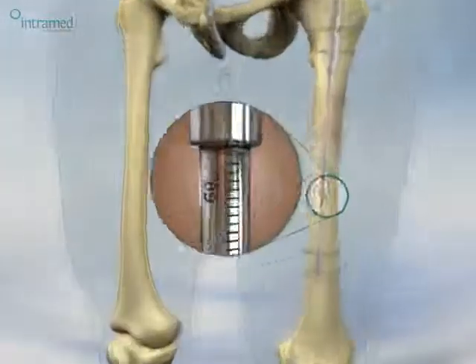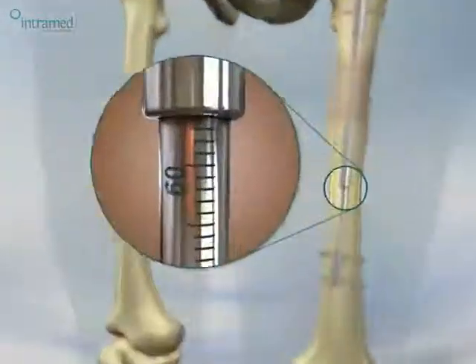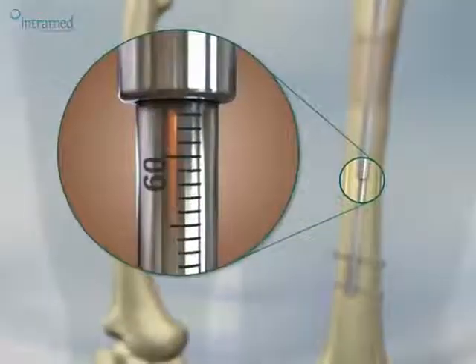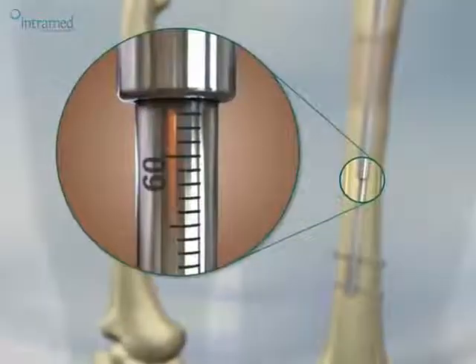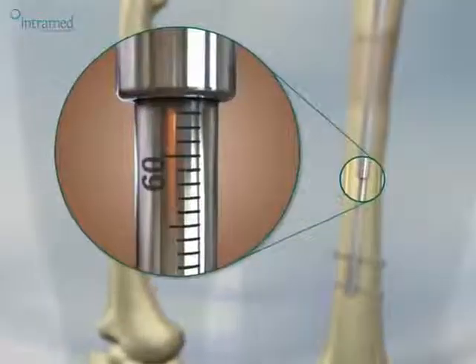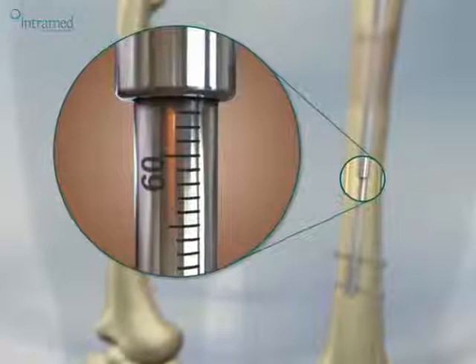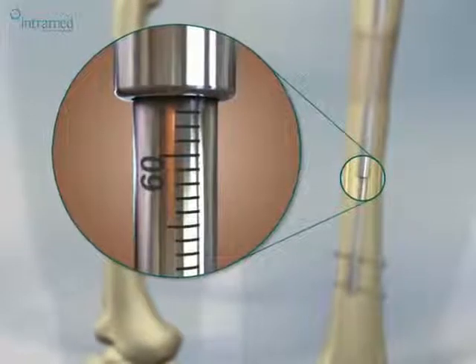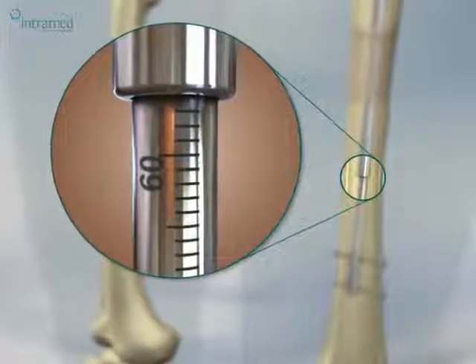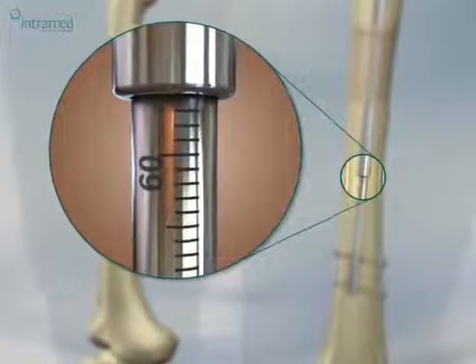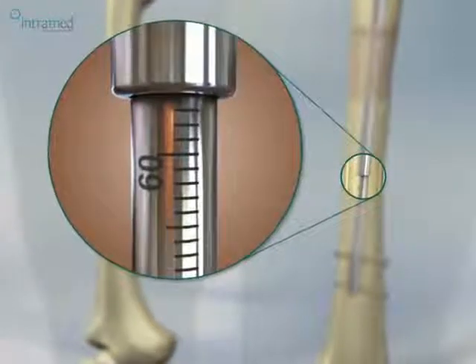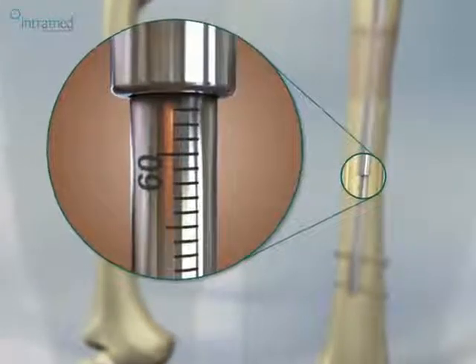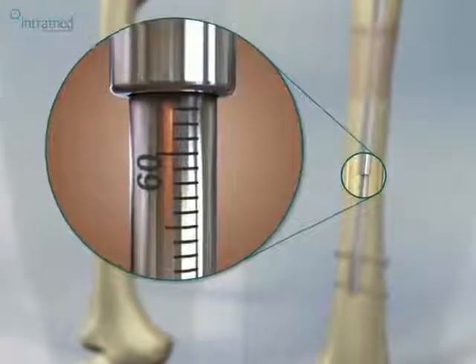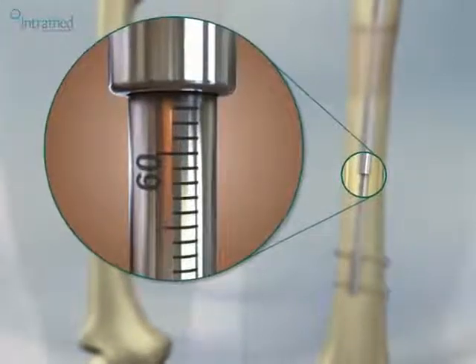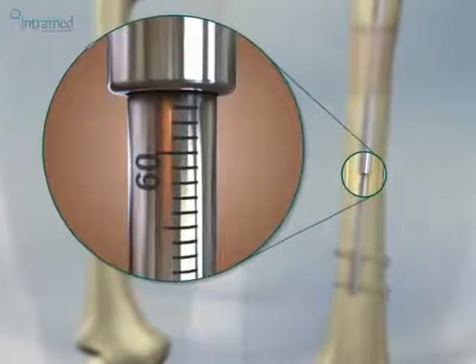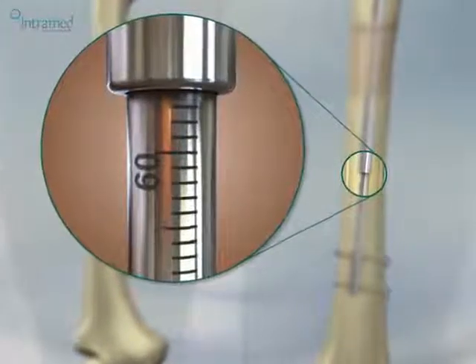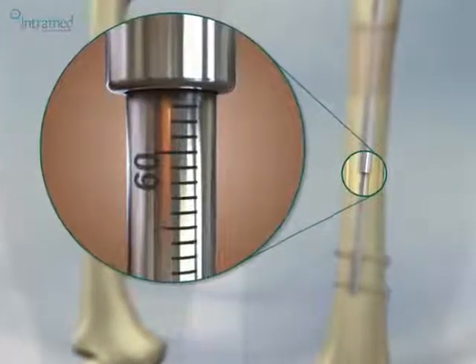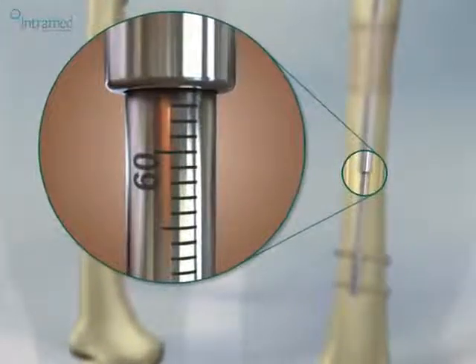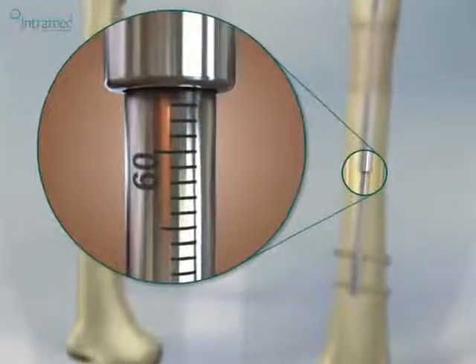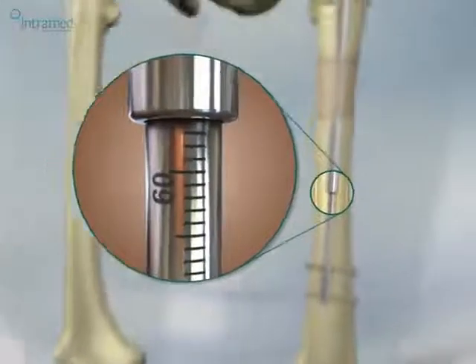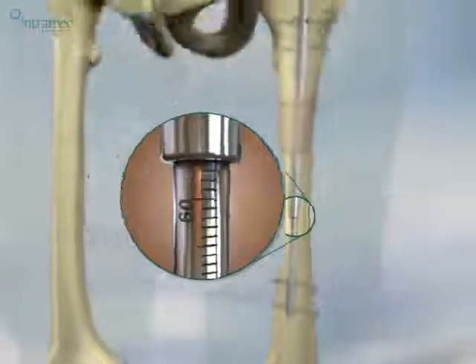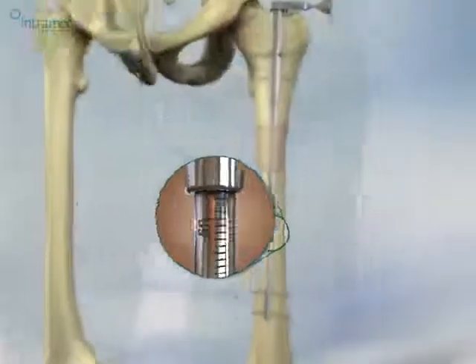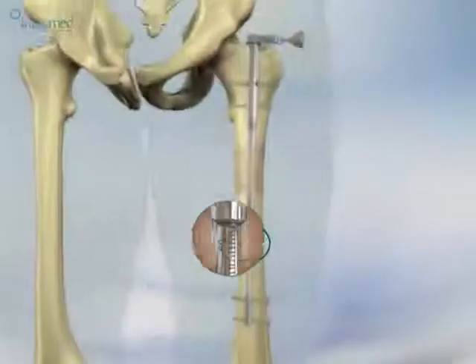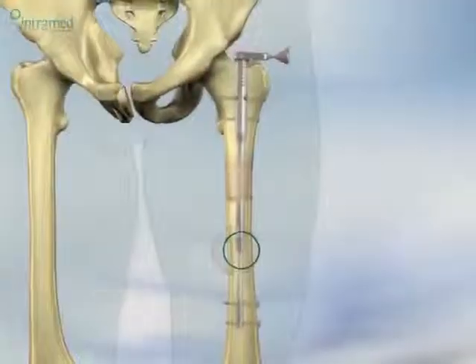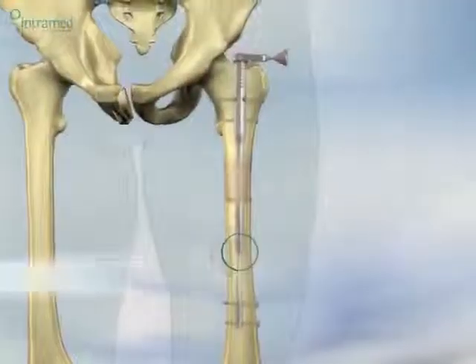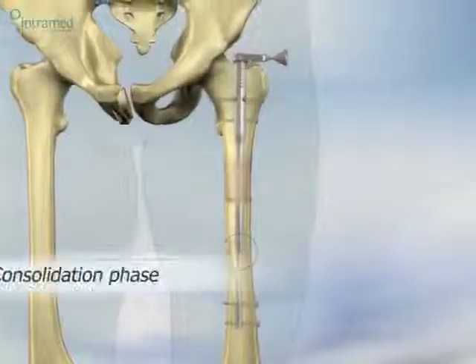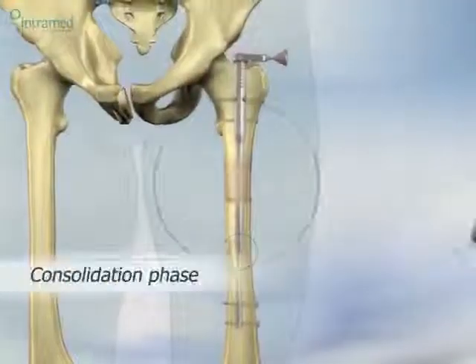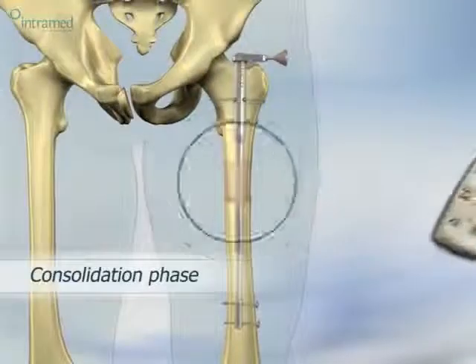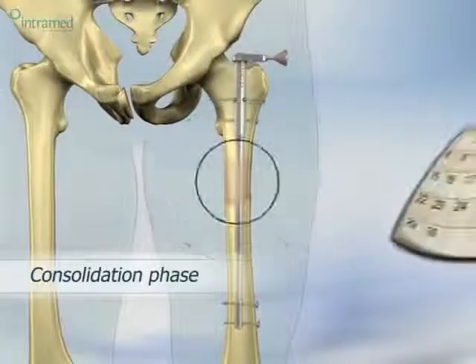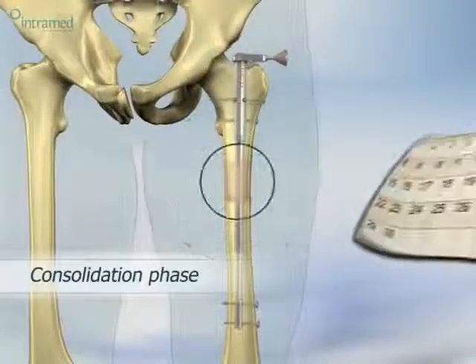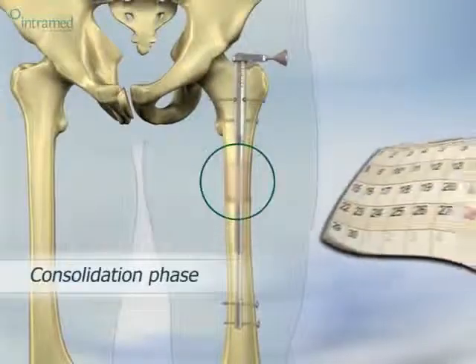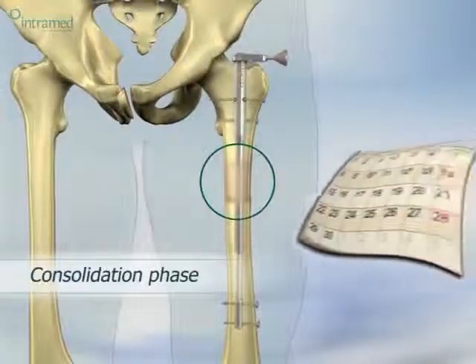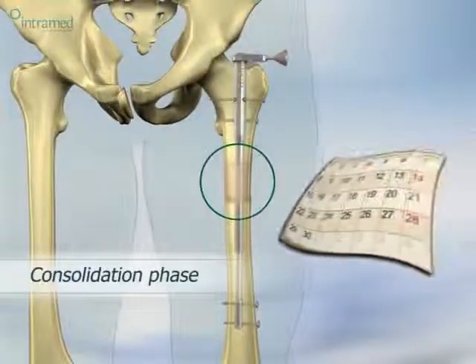Once targeted distraction has been achieved, the Impress may be locked to allow complete healing.